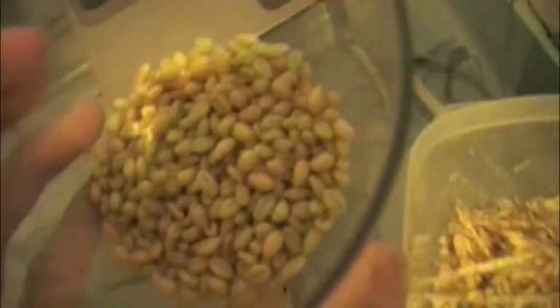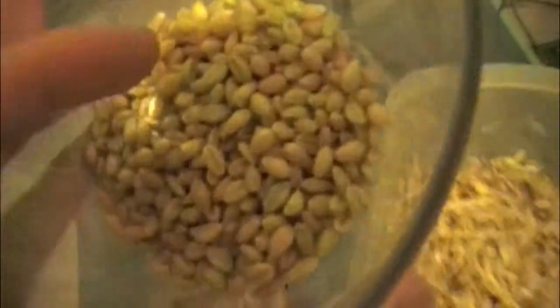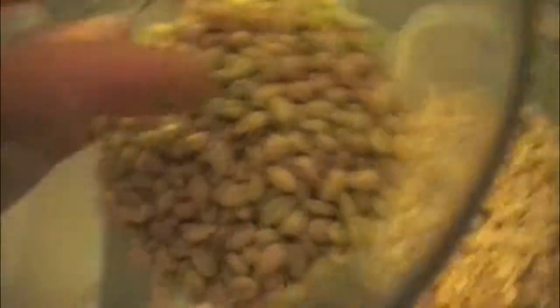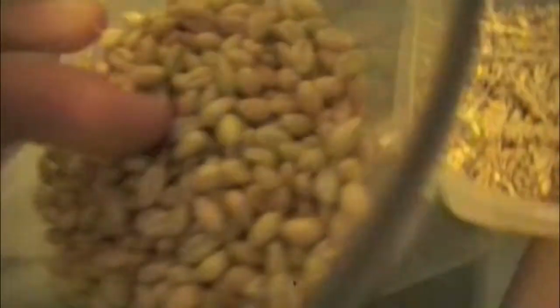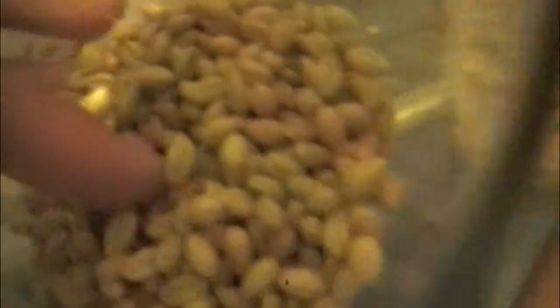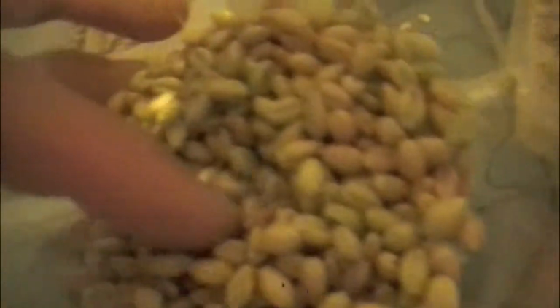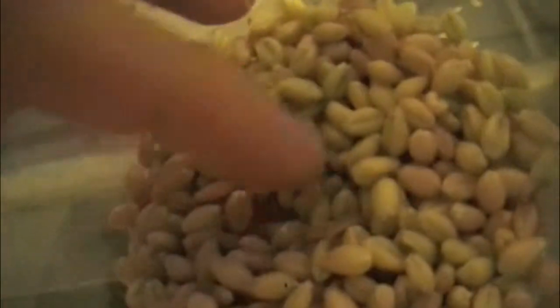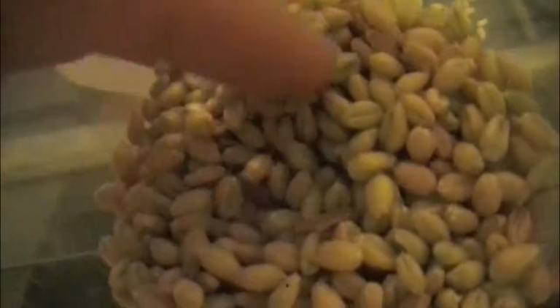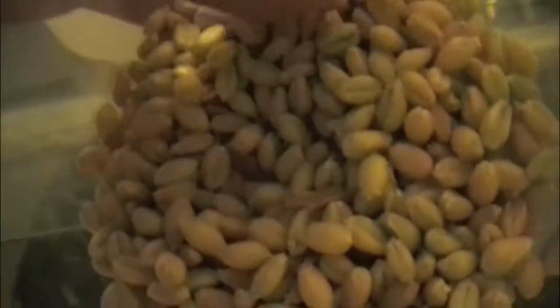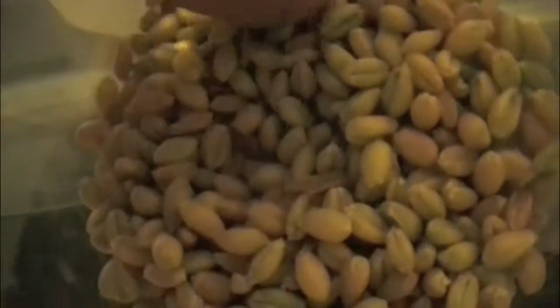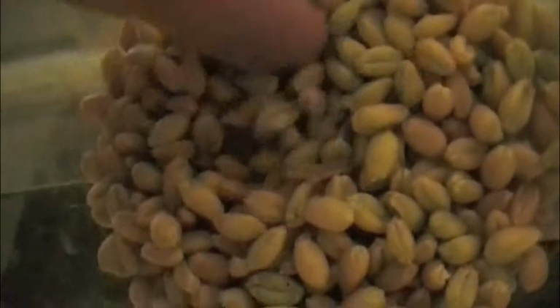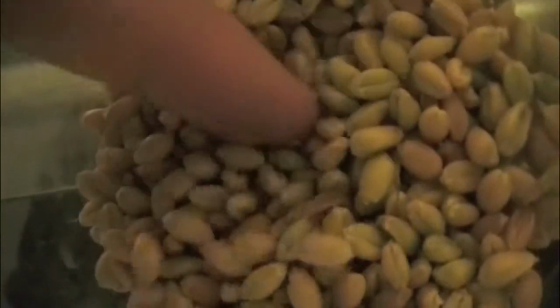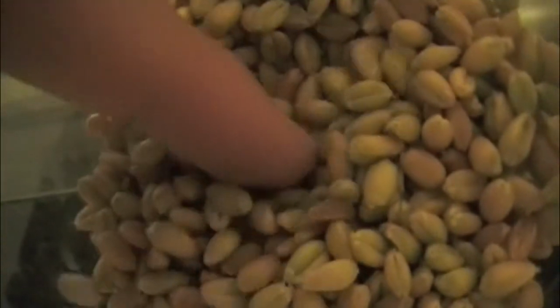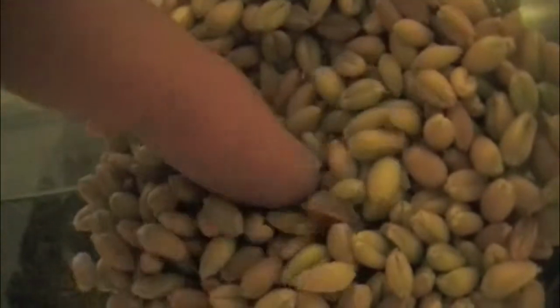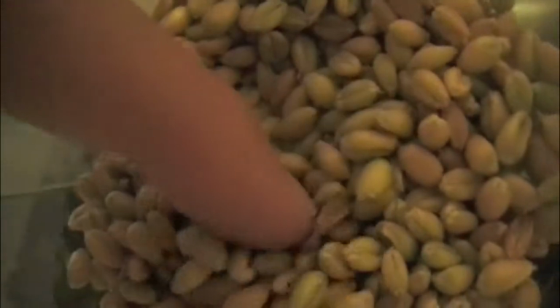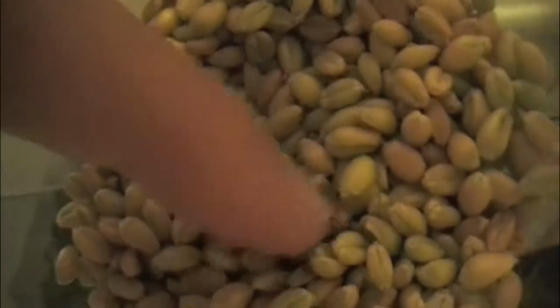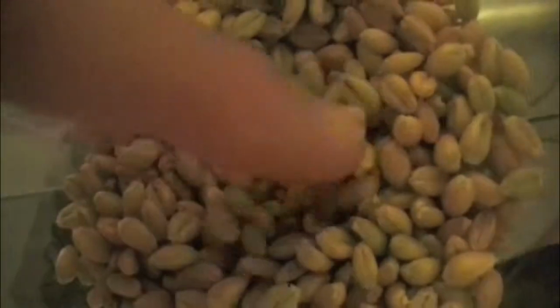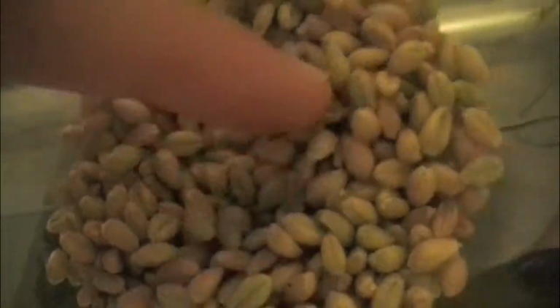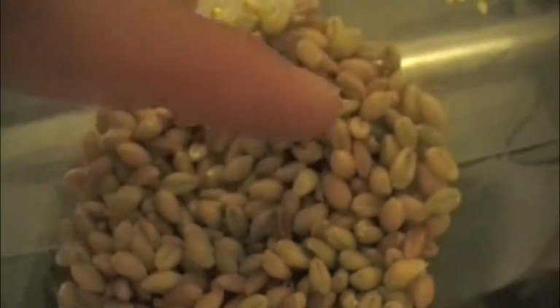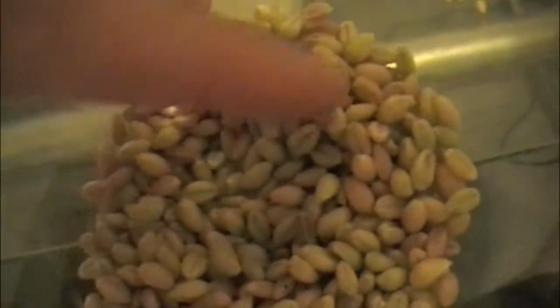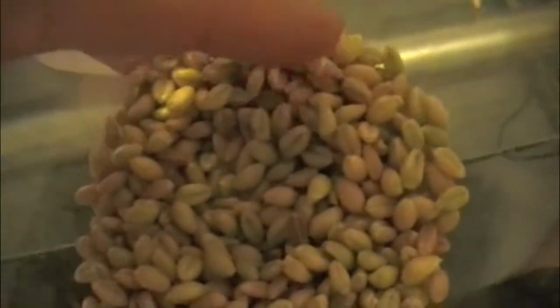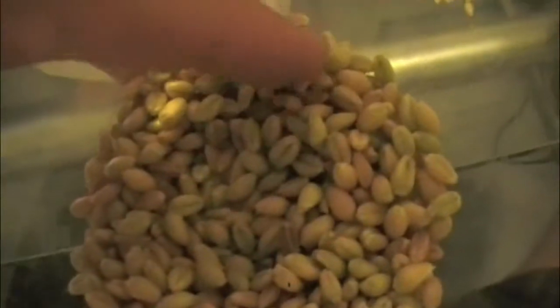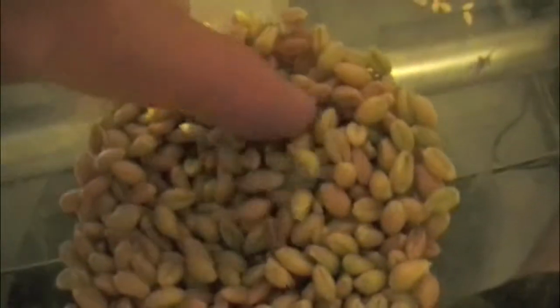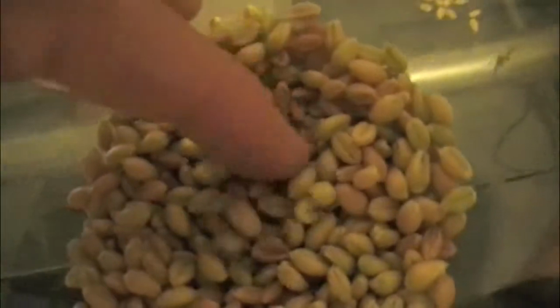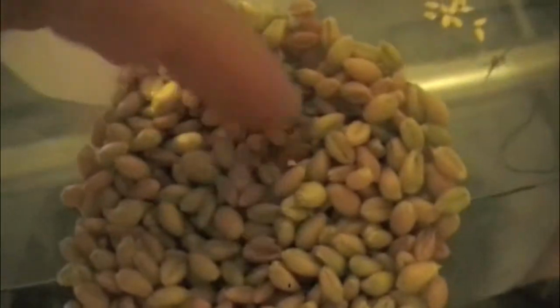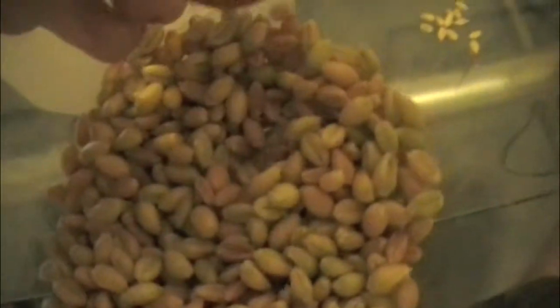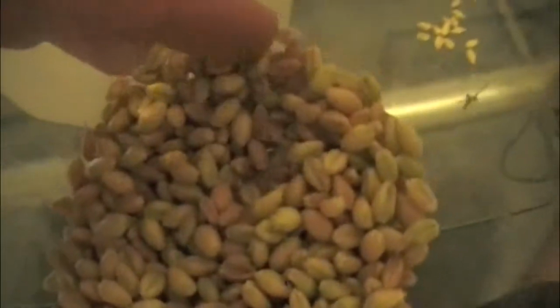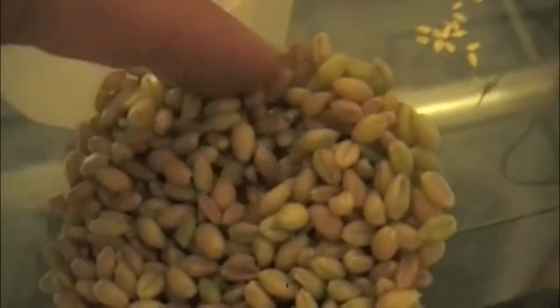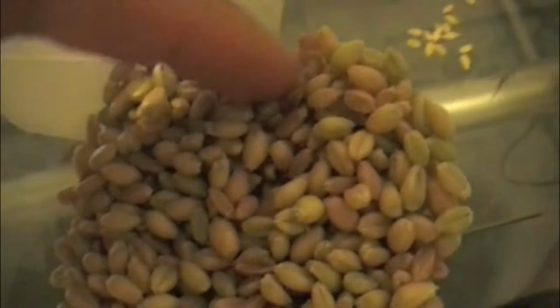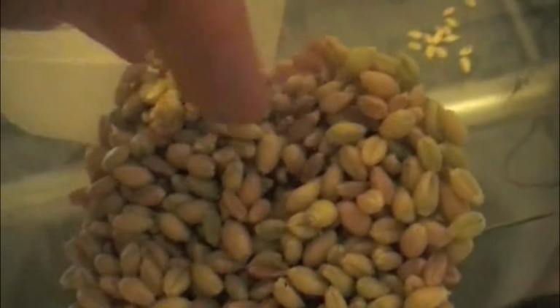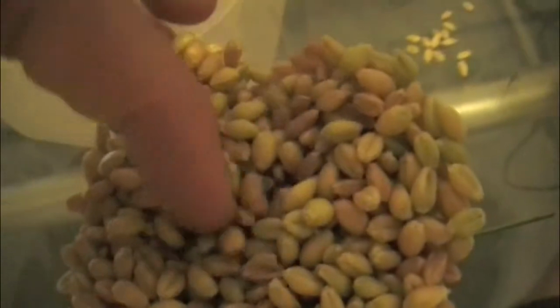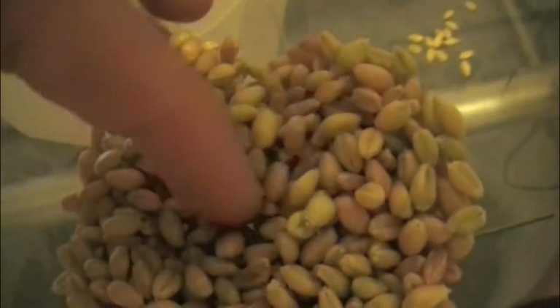What I'm going to do with the seeds is use them in an experiment to make biofuel, like ethanol.